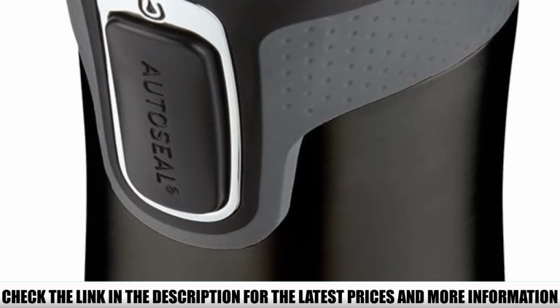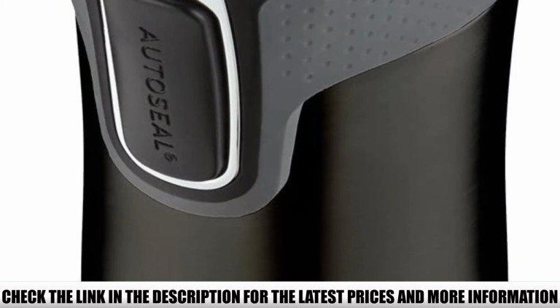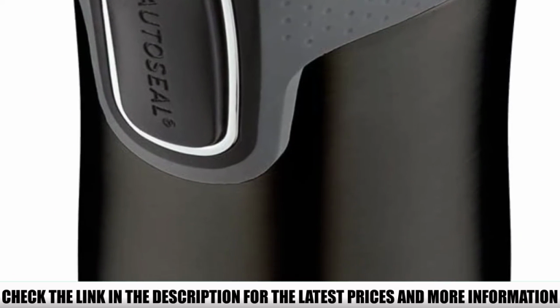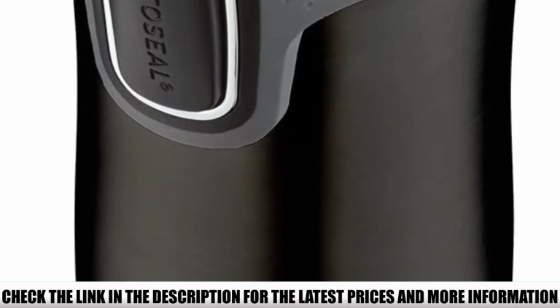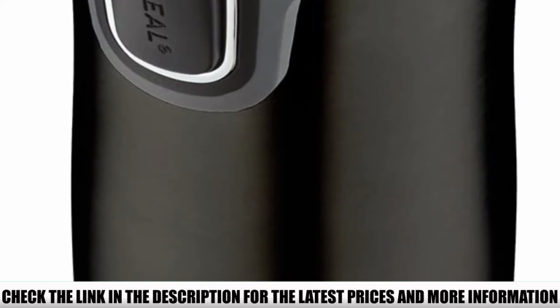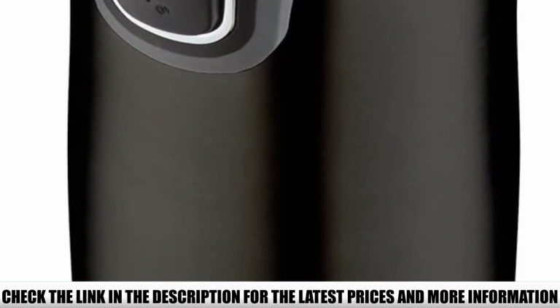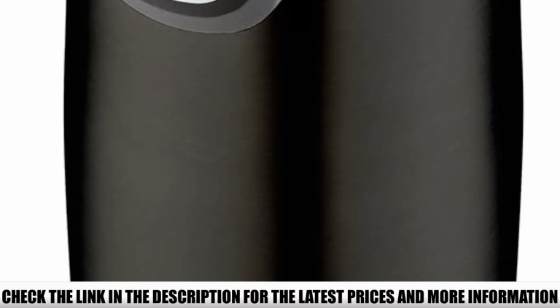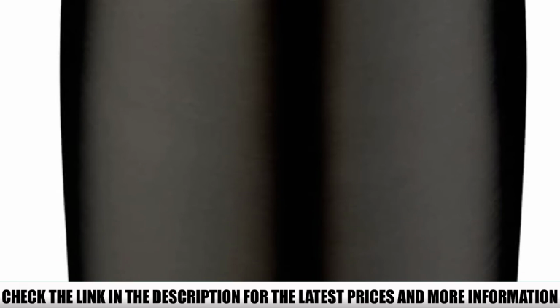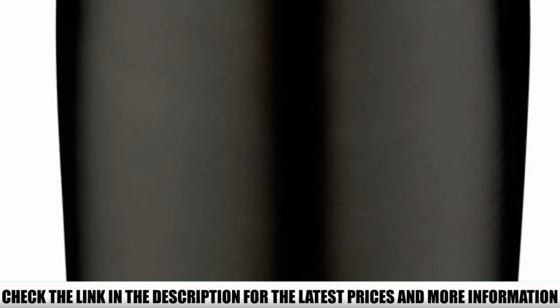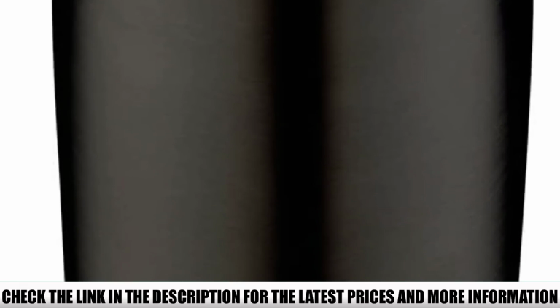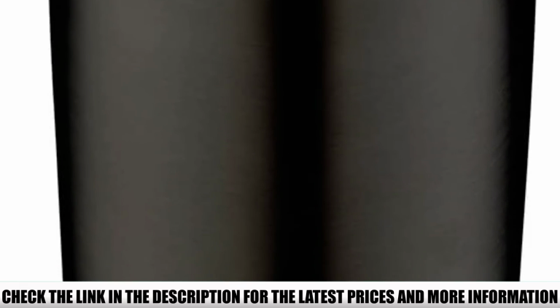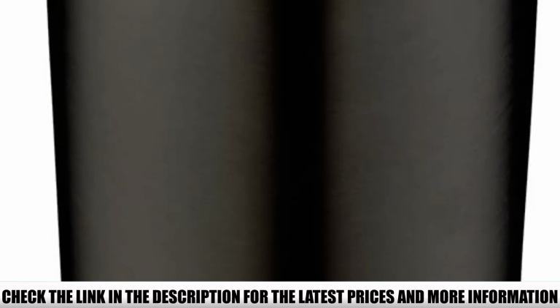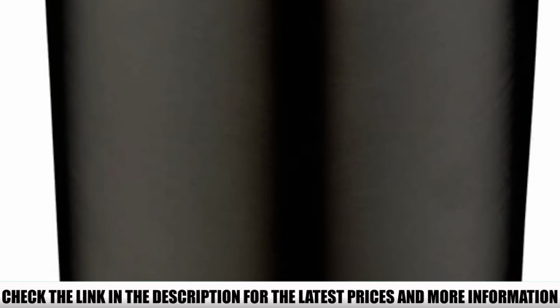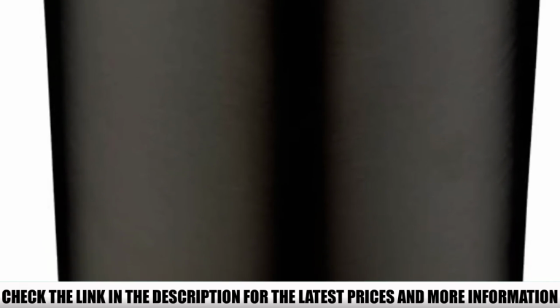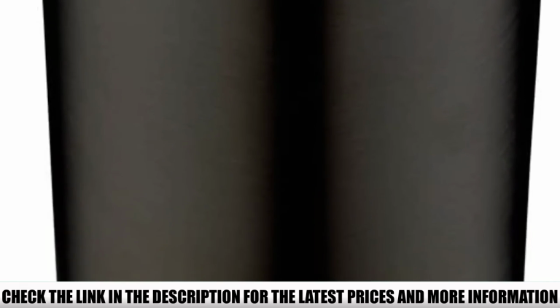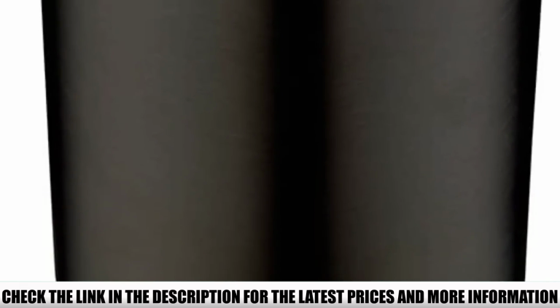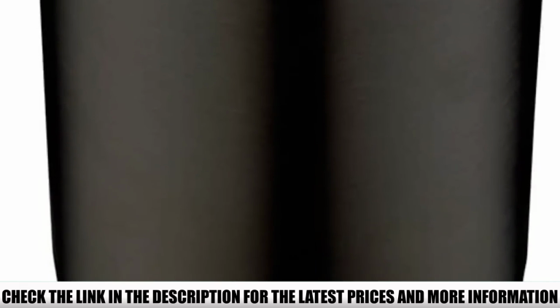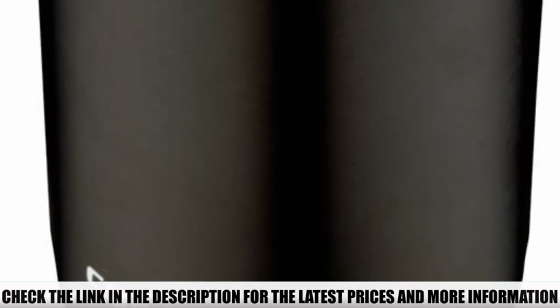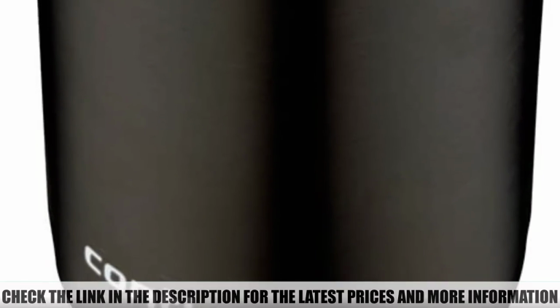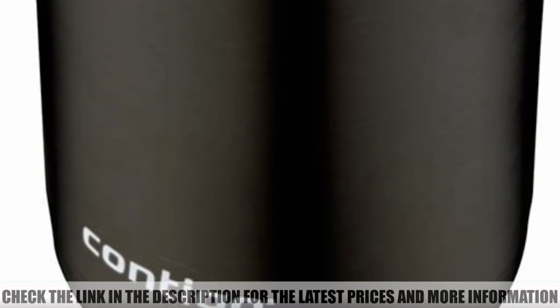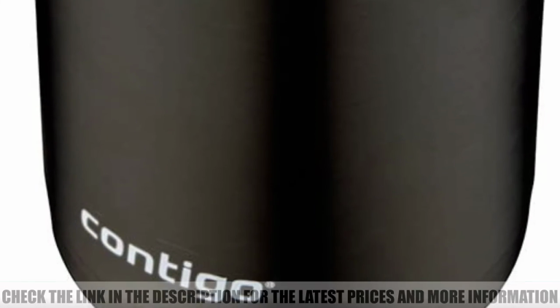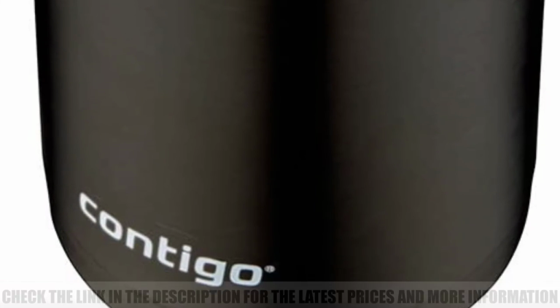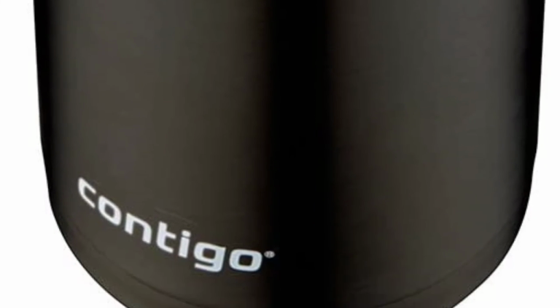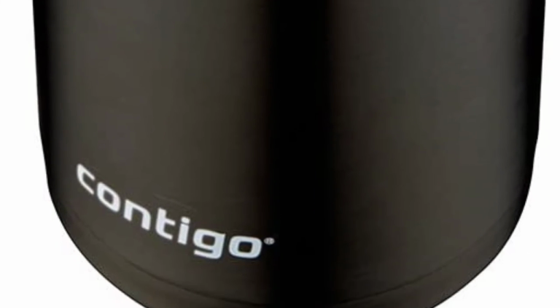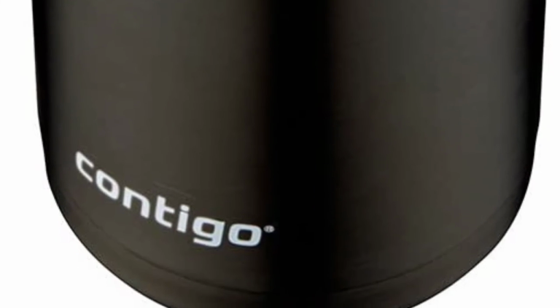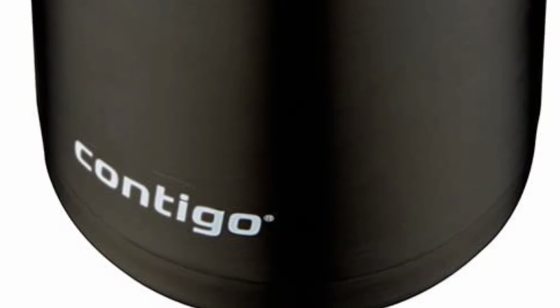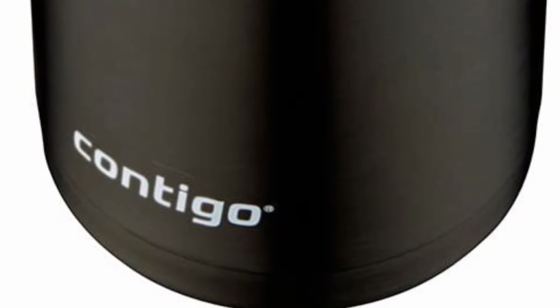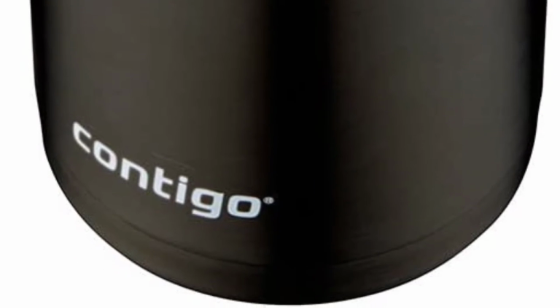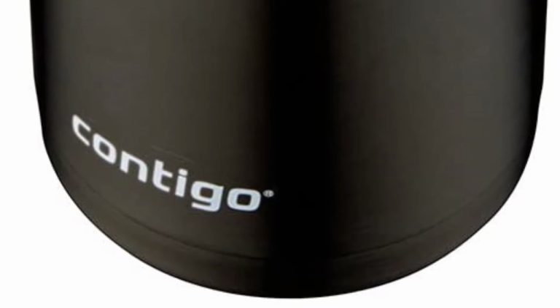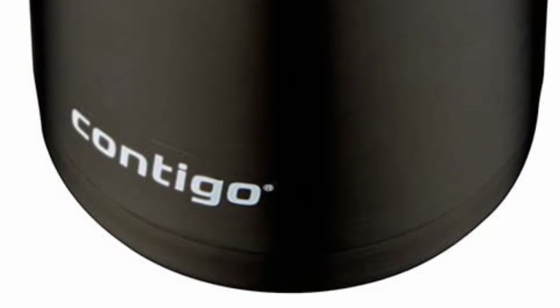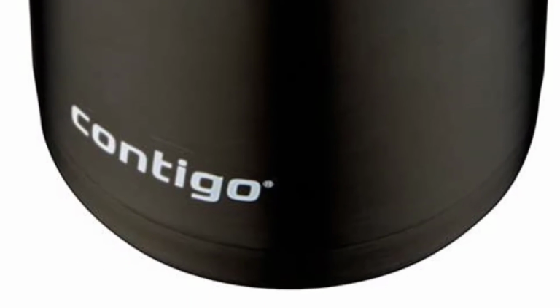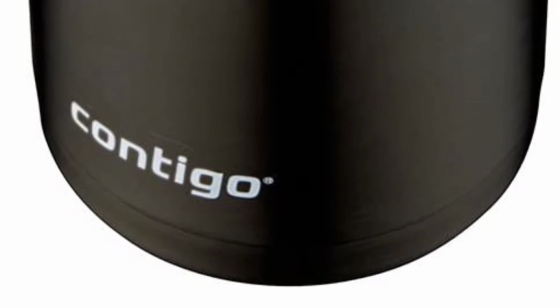The lid locks with a simple push of a button, so even if you knock it over, there's no way it will spill a single drop of coffee.